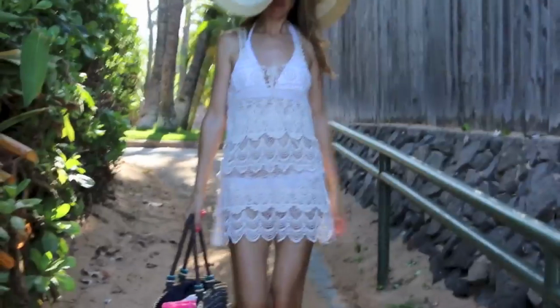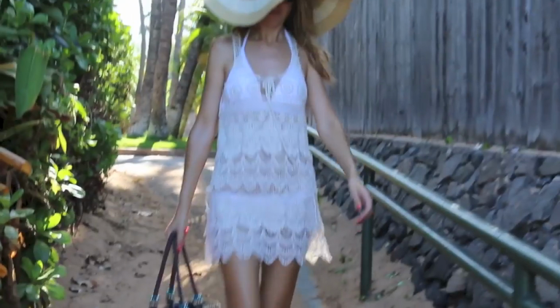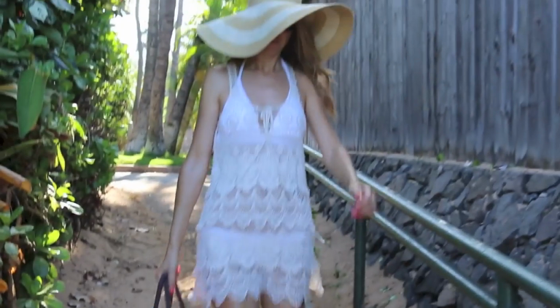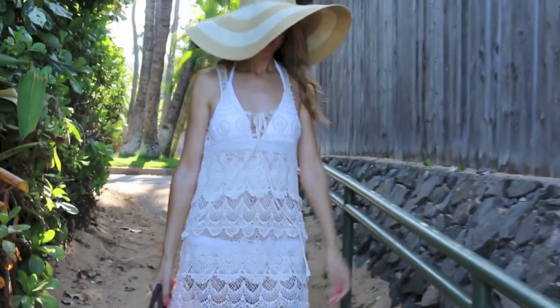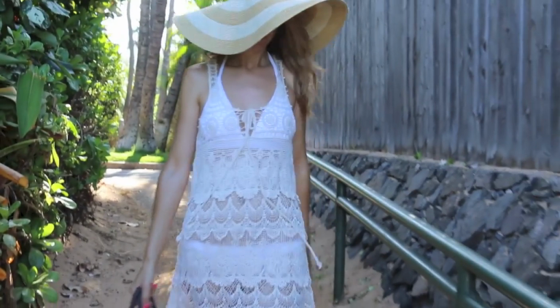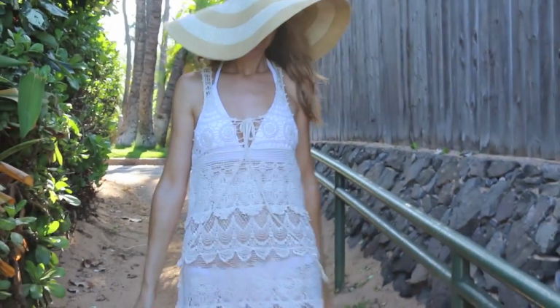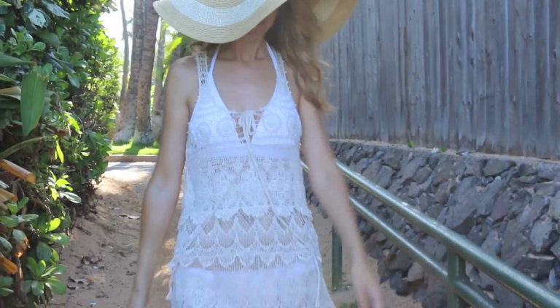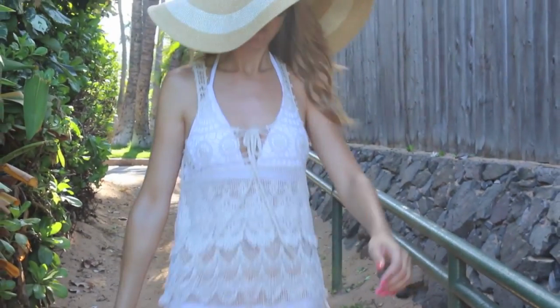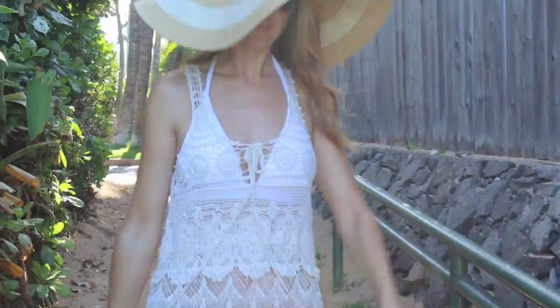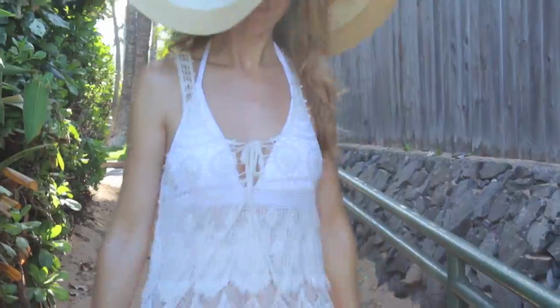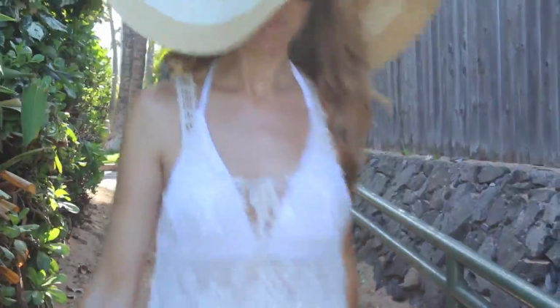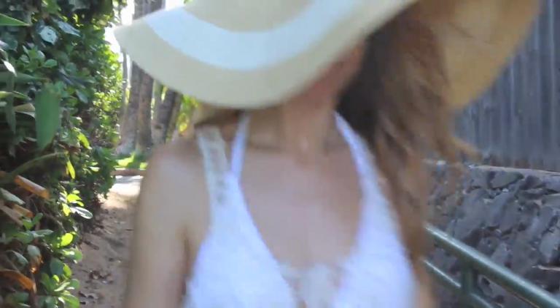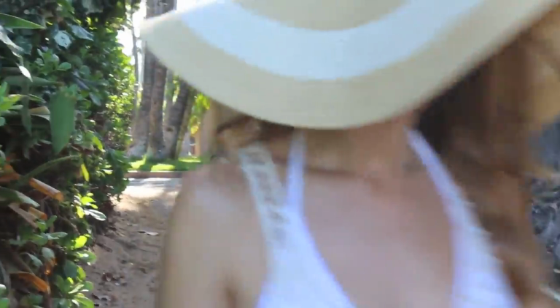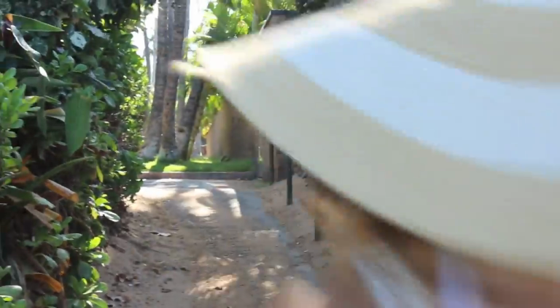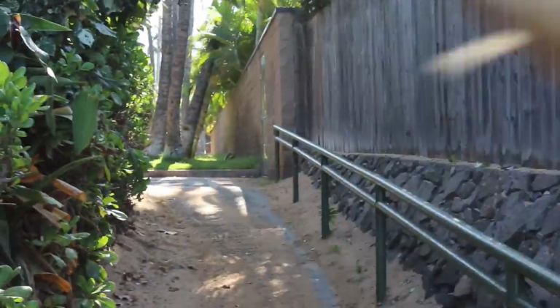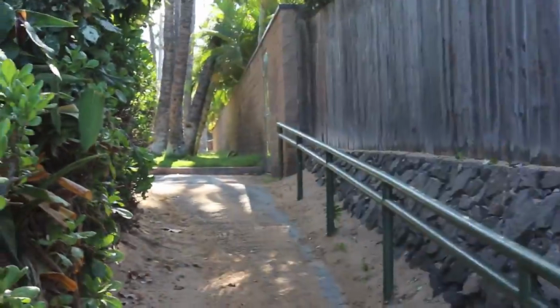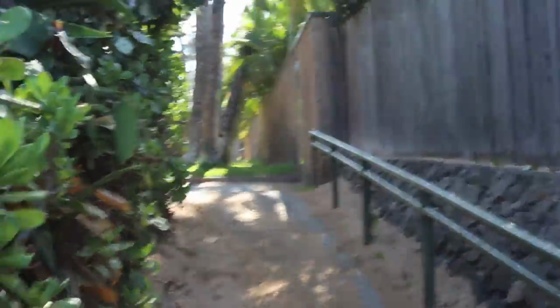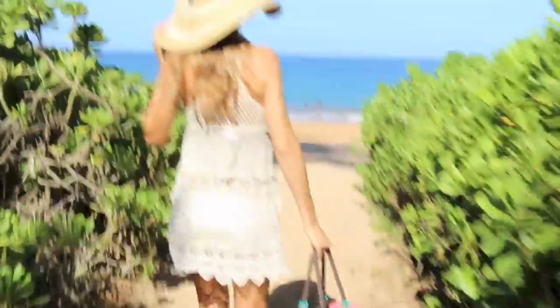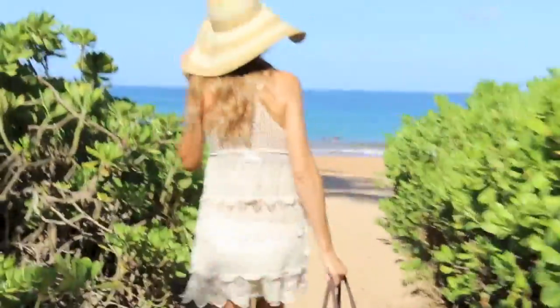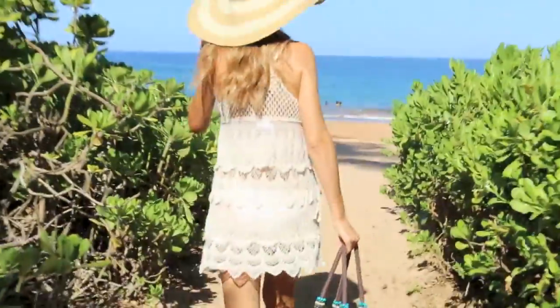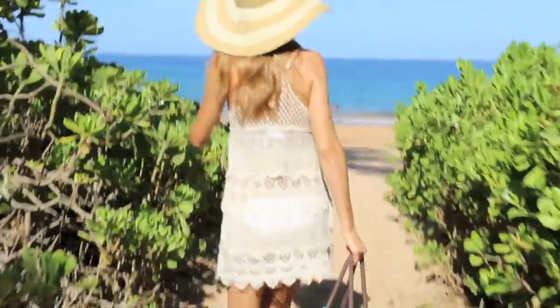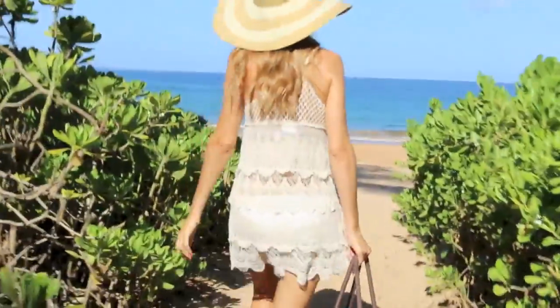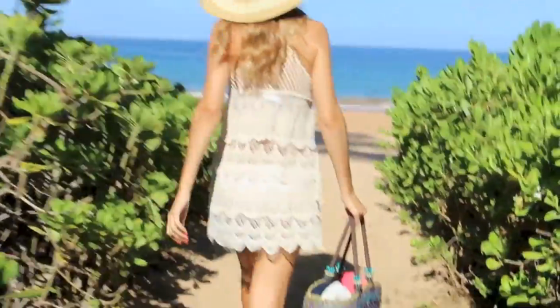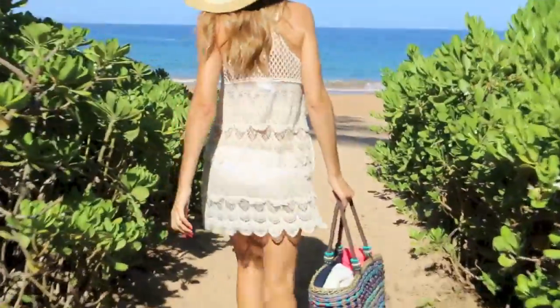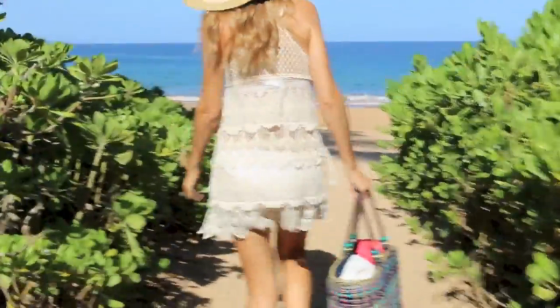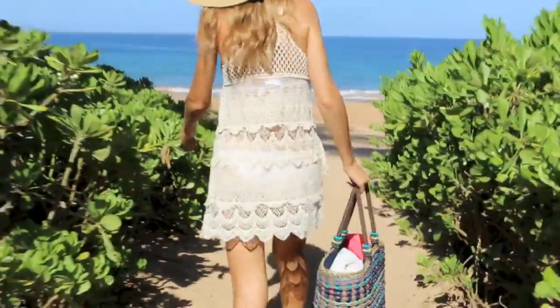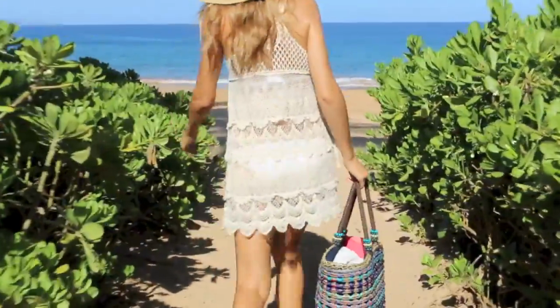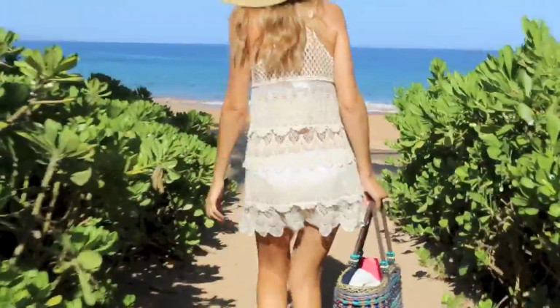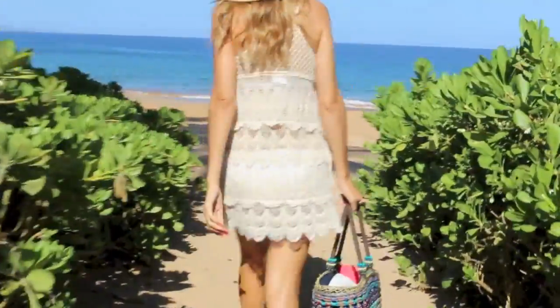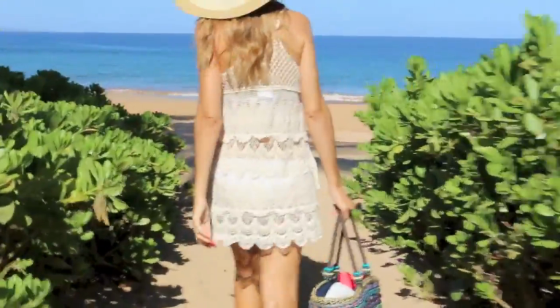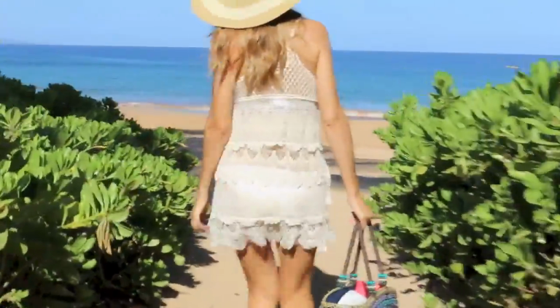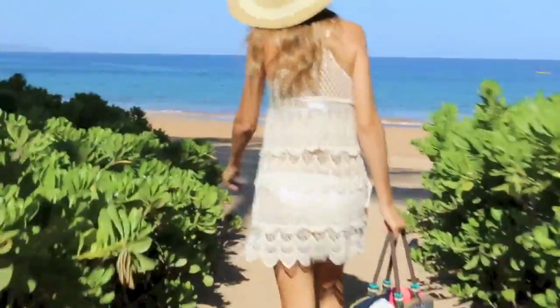When it comes to beachwear, I love cover-ups, especially cute crocheted cover-ups. I got this one at Jeans Warehouse.